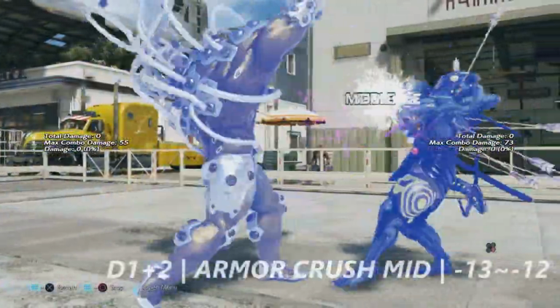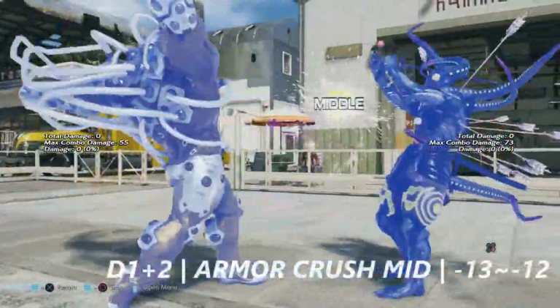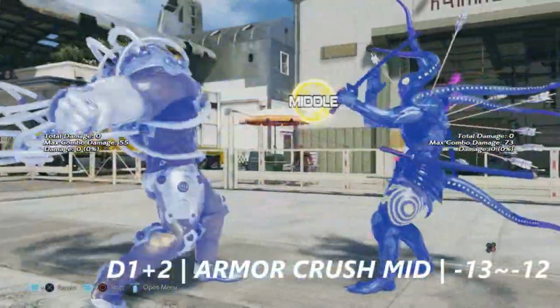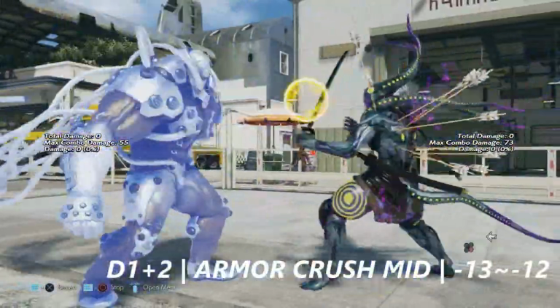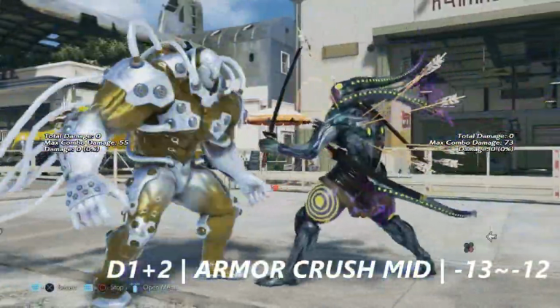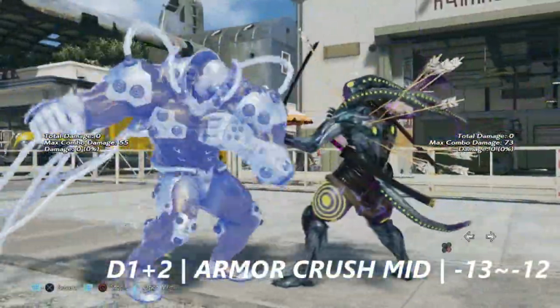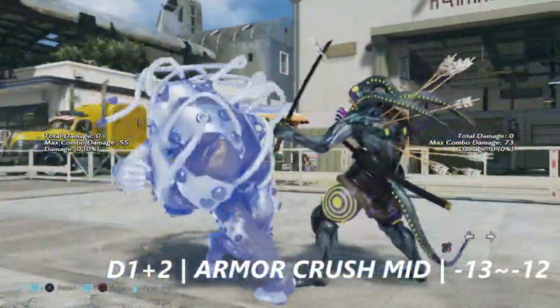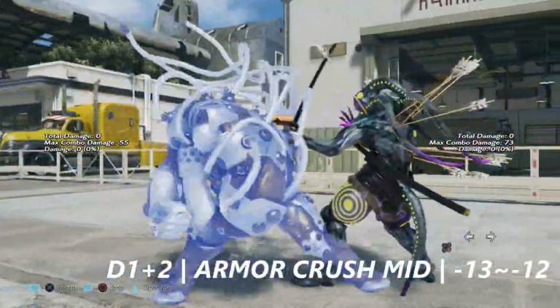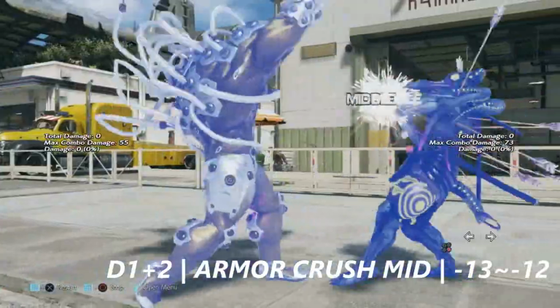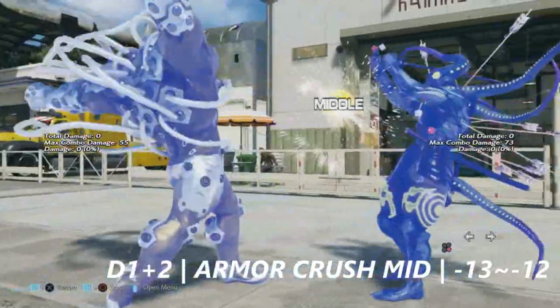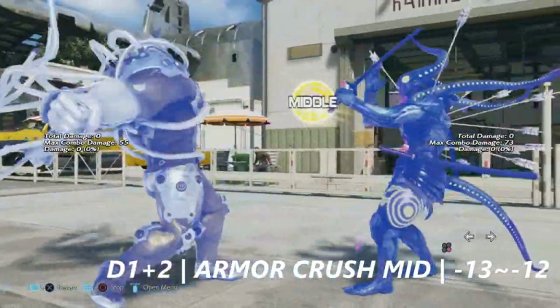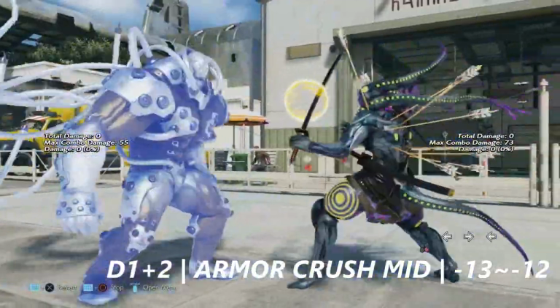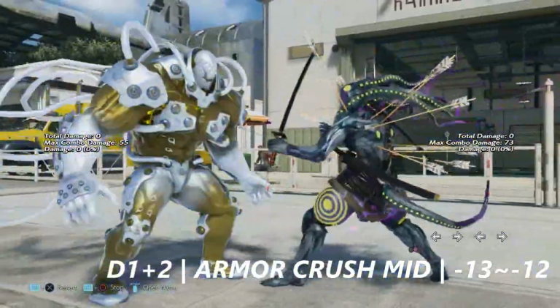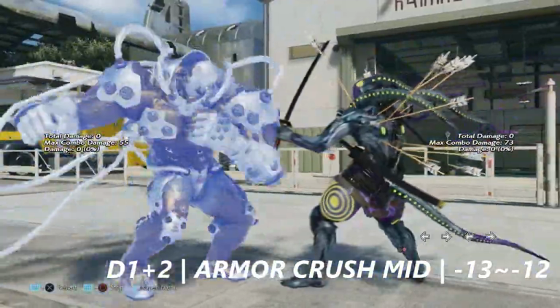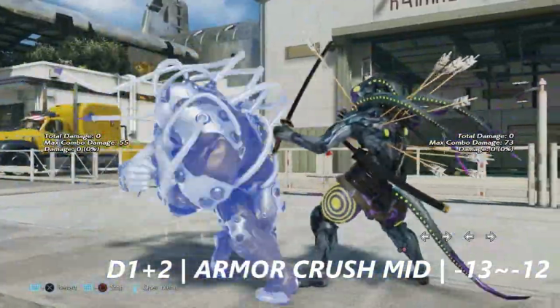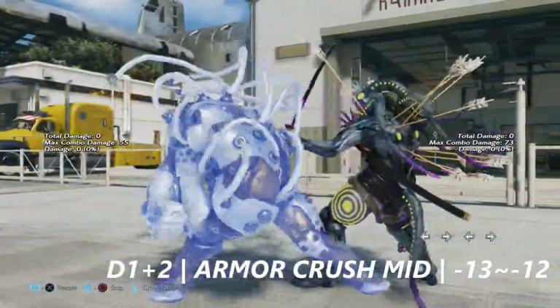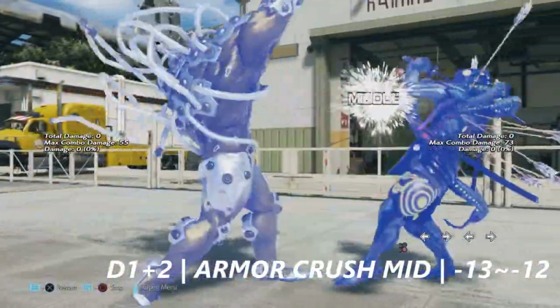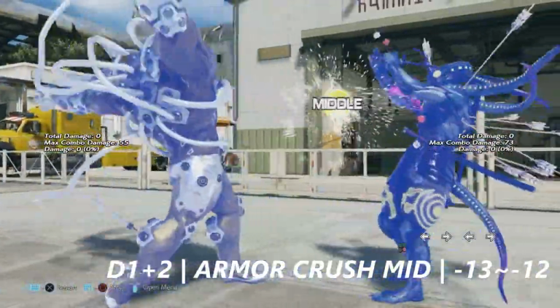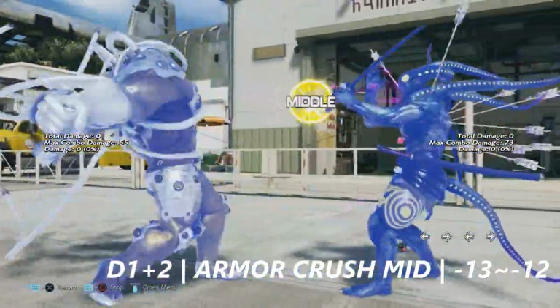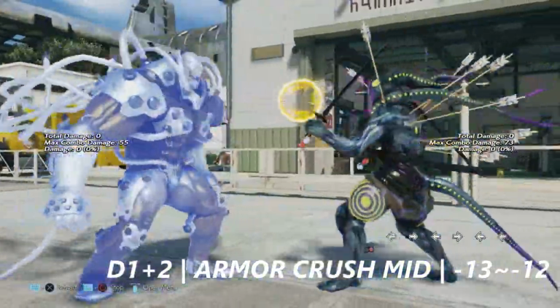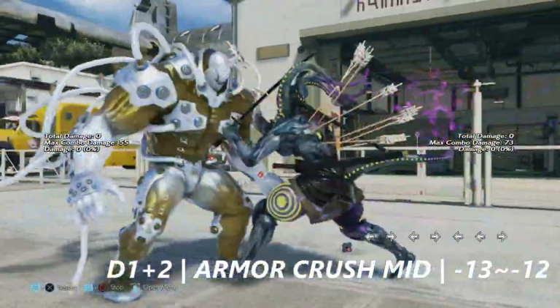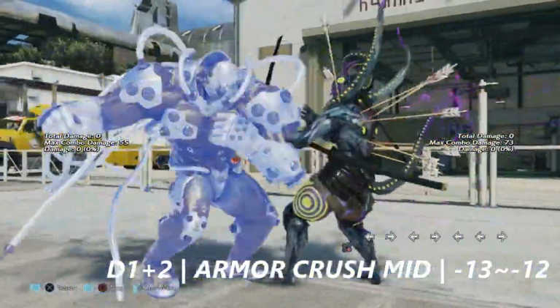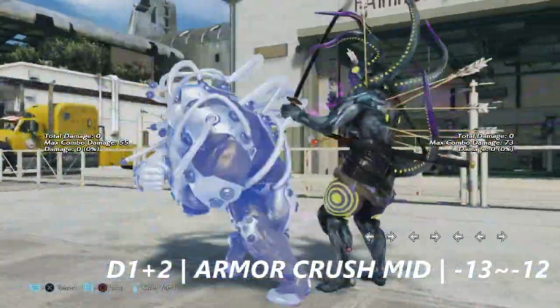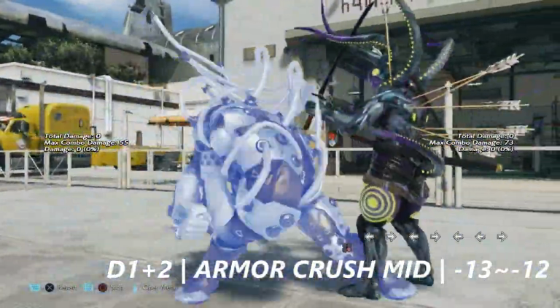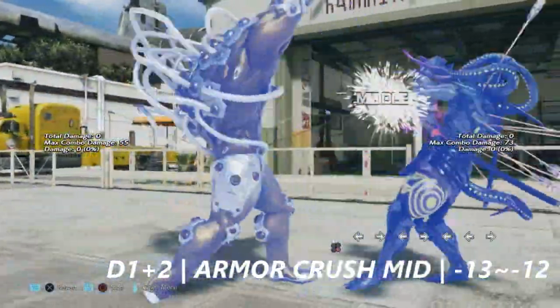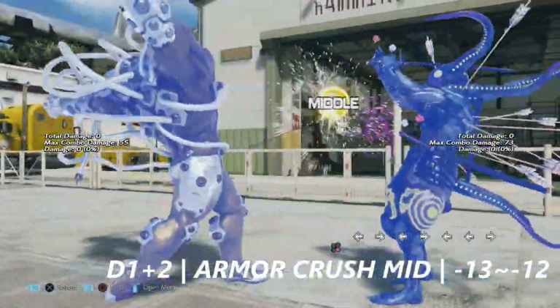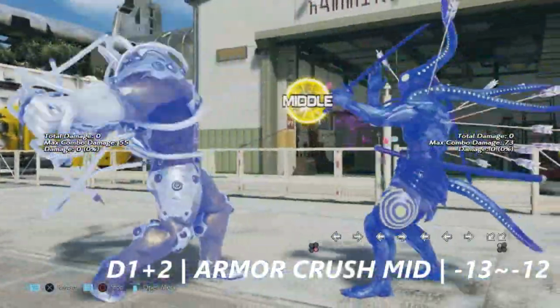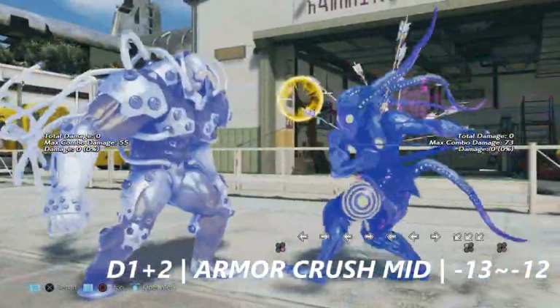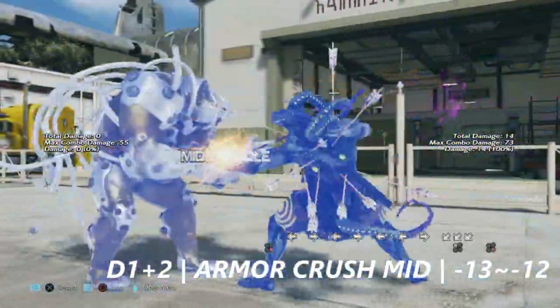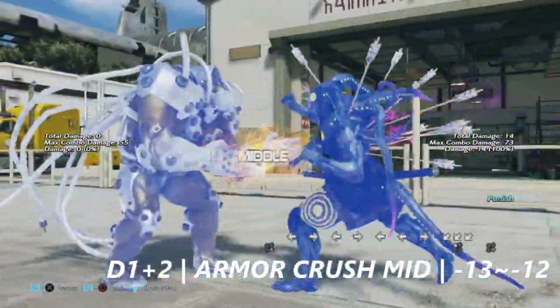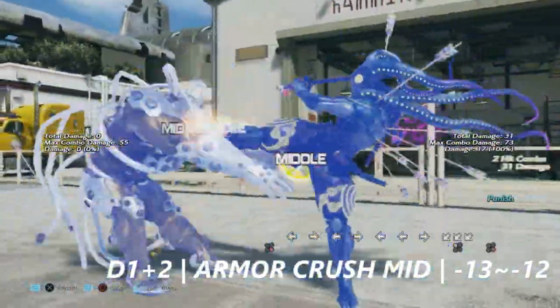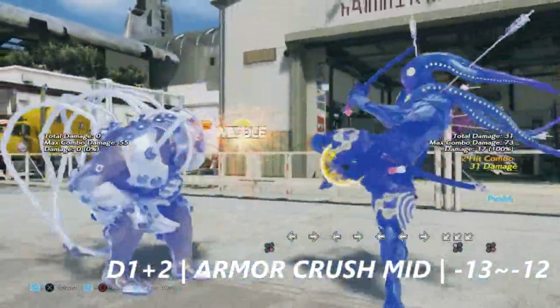Down 1+2 is an armor crush mid. This move is negative 13 to negative 12 on block.